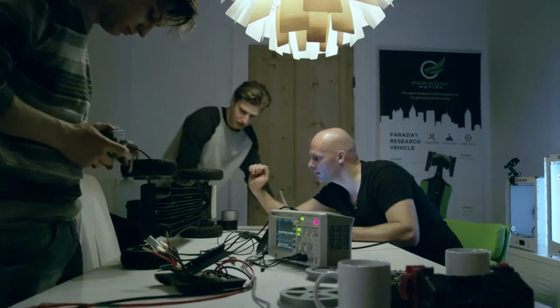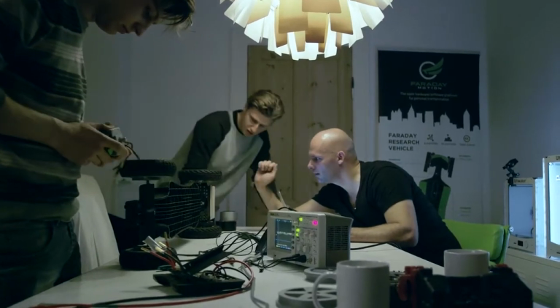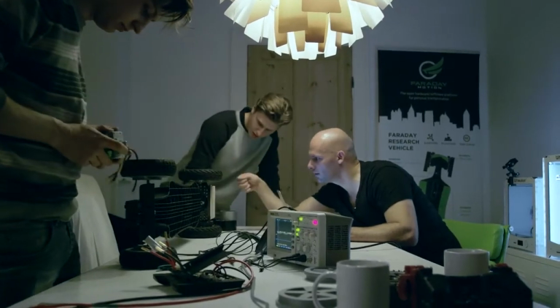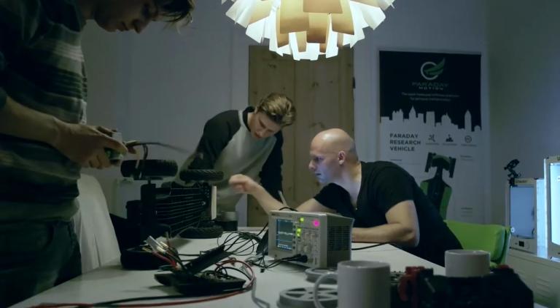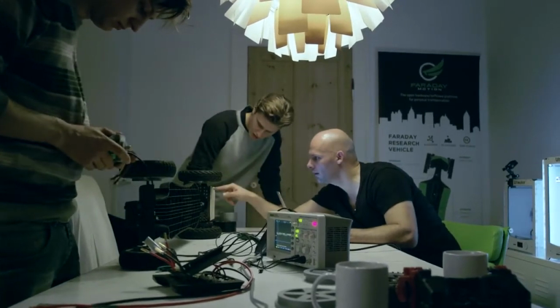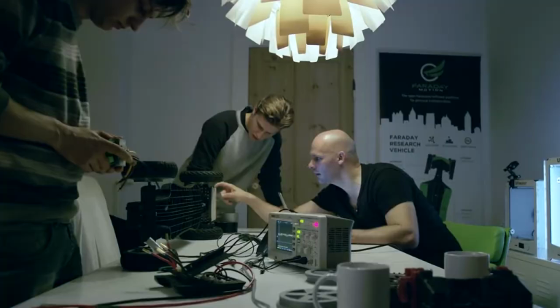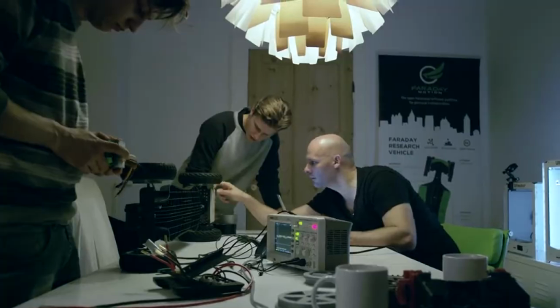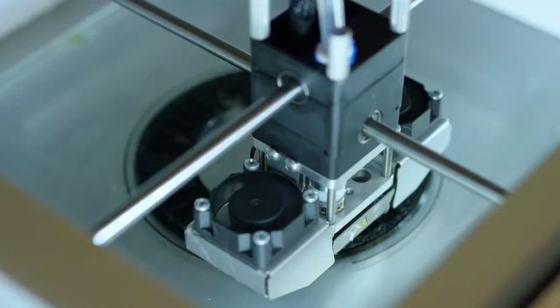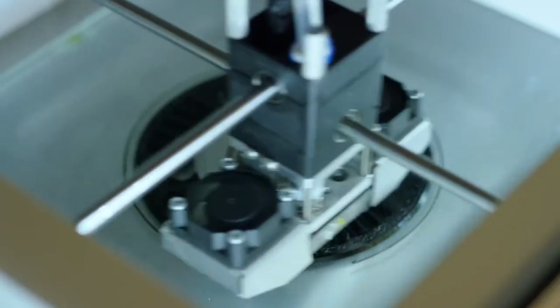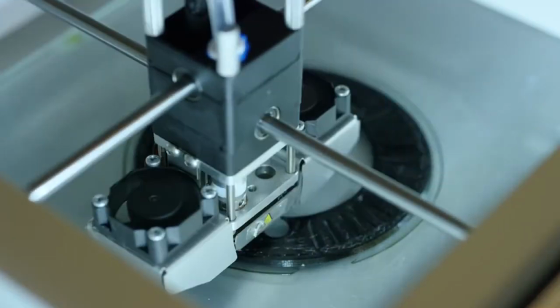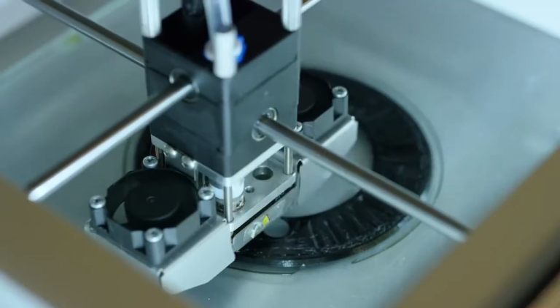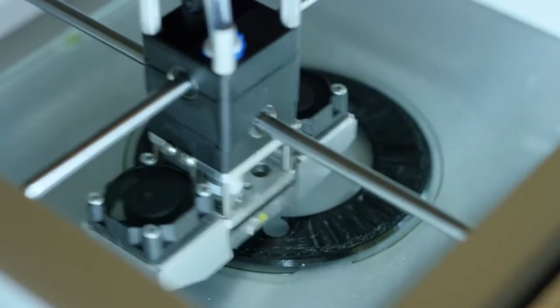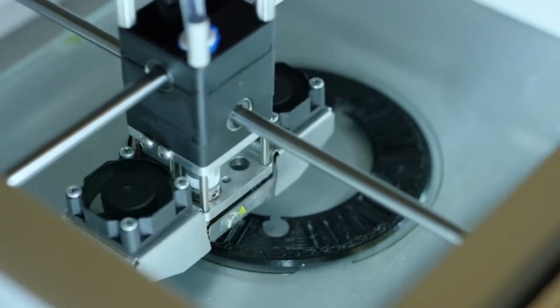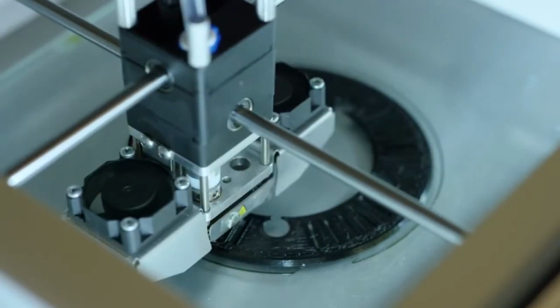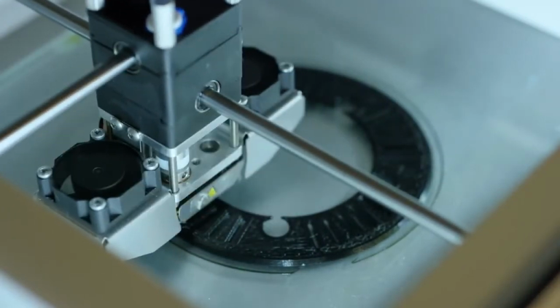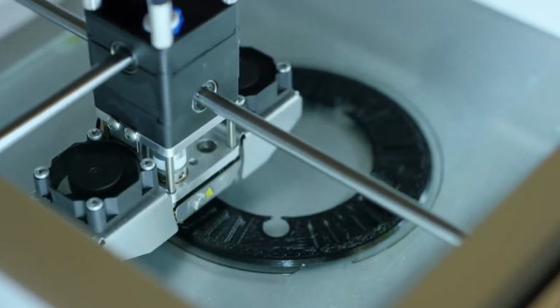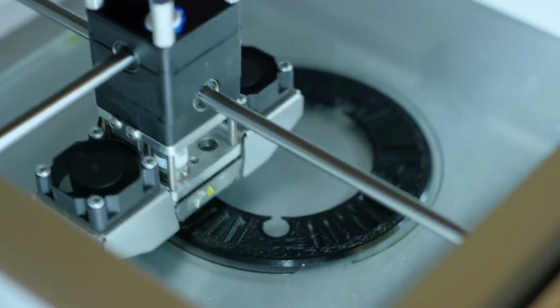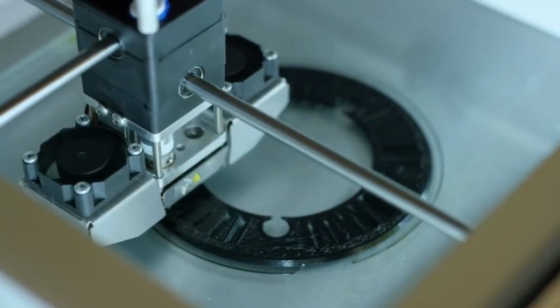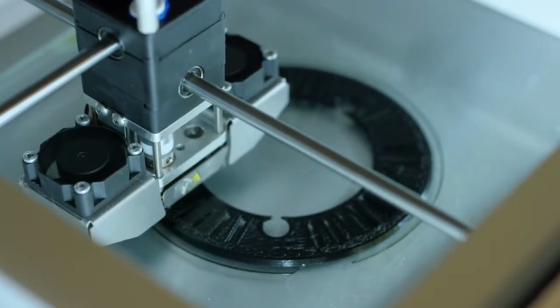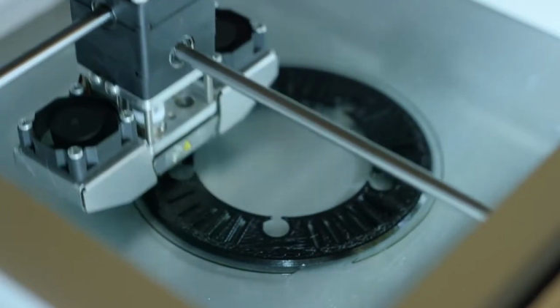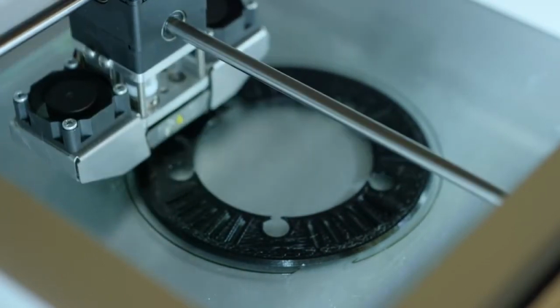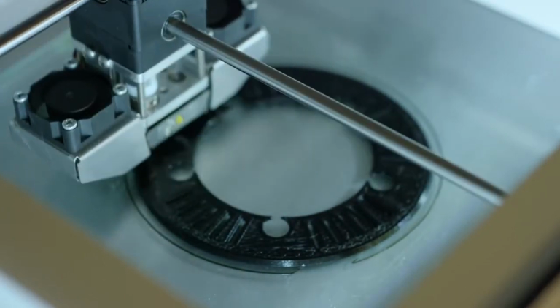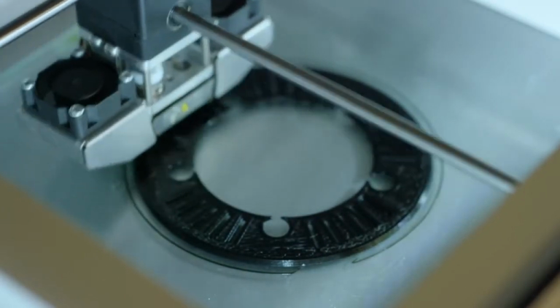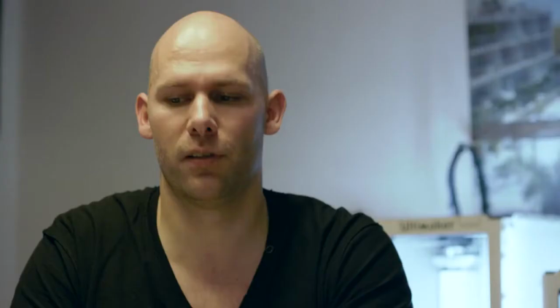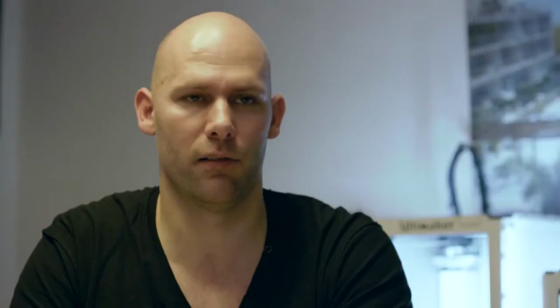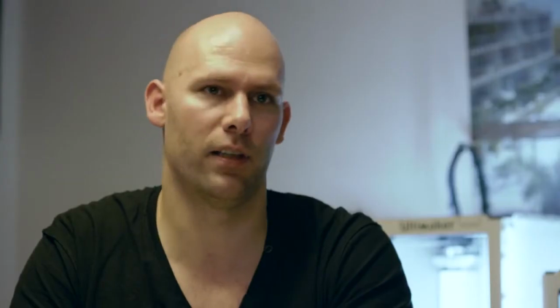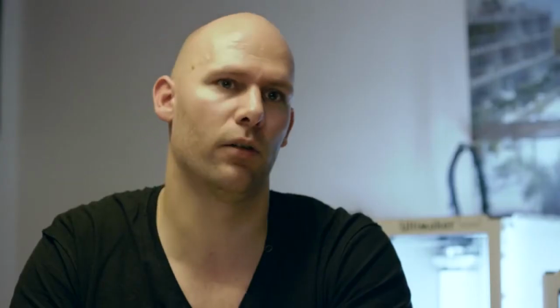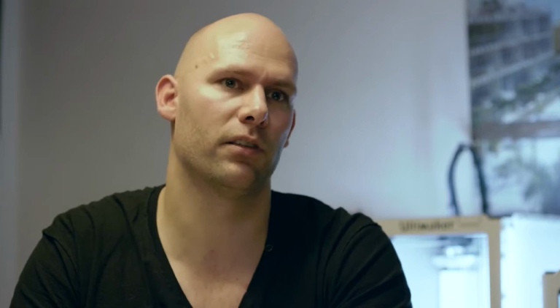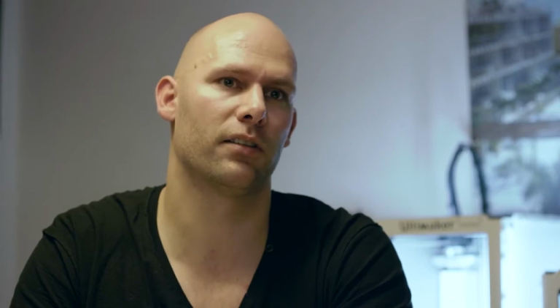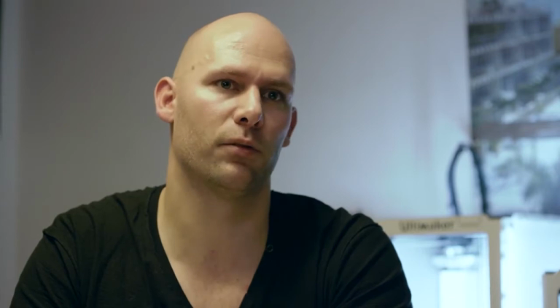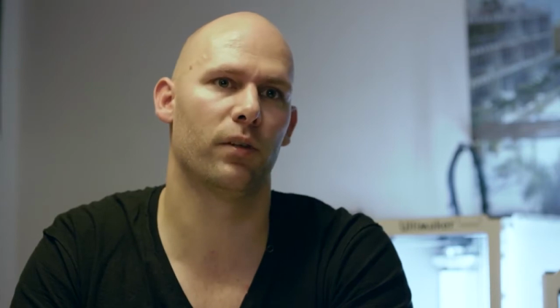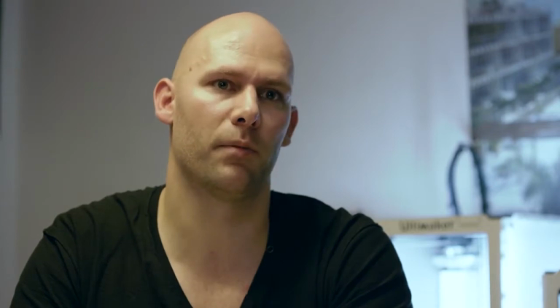And this is a huge game changer for us. The print quality is improved by a factor of 10, I would say. So we are getting really, really good results now — we are happy.